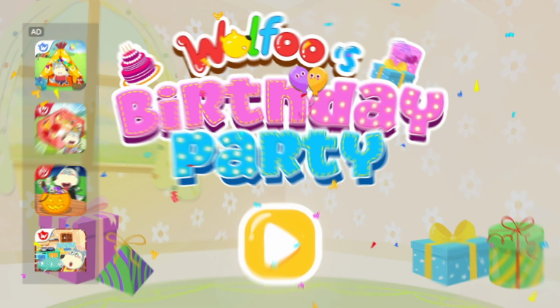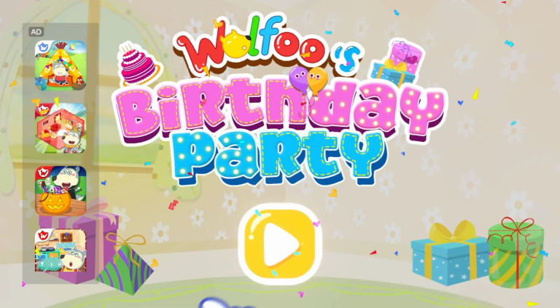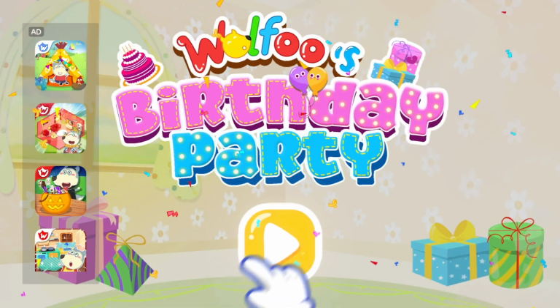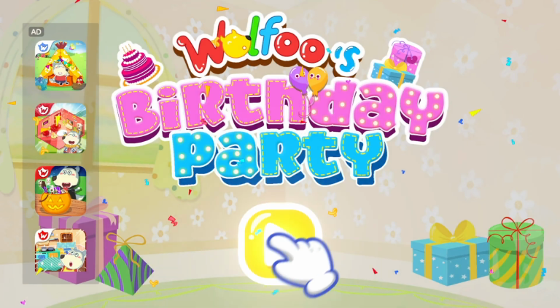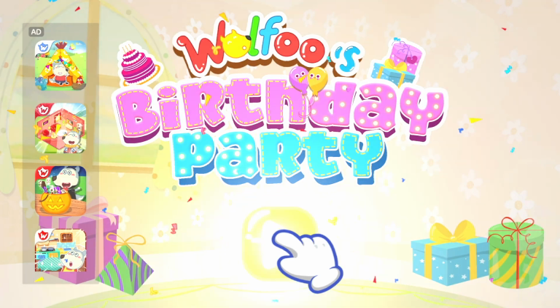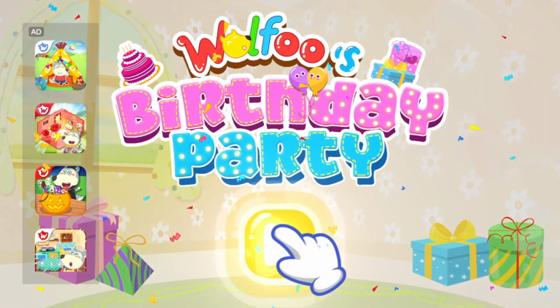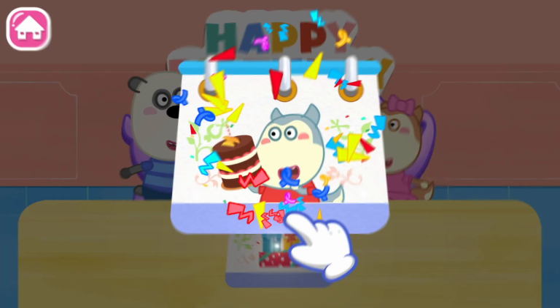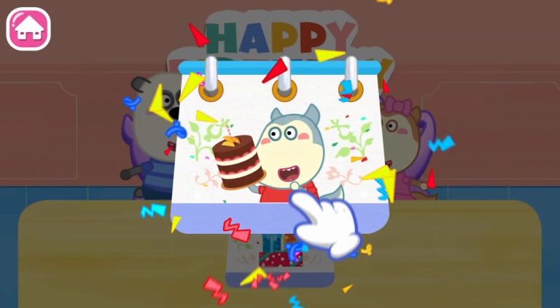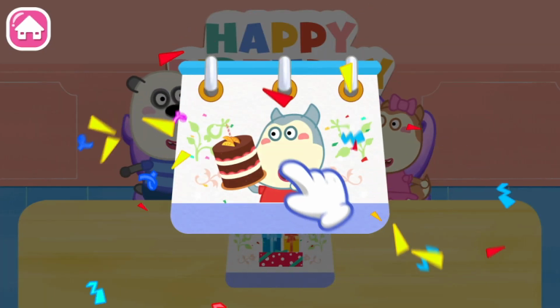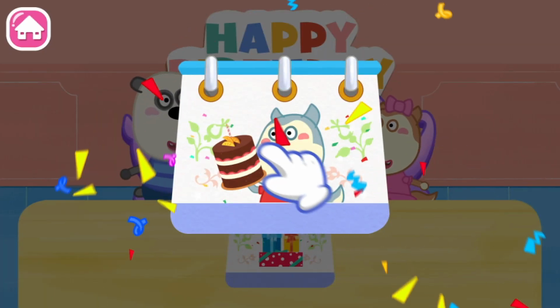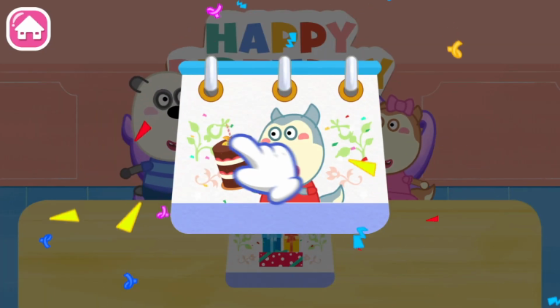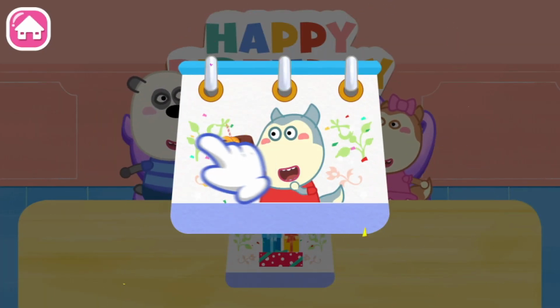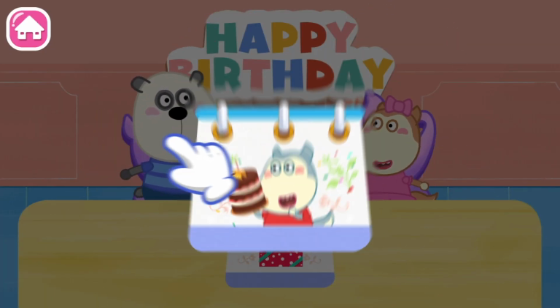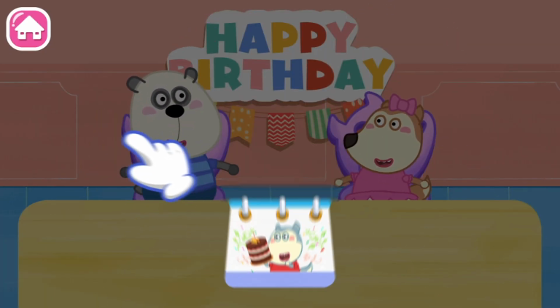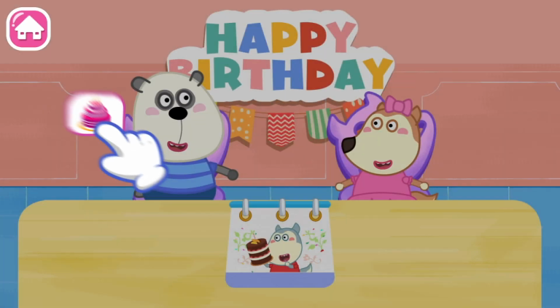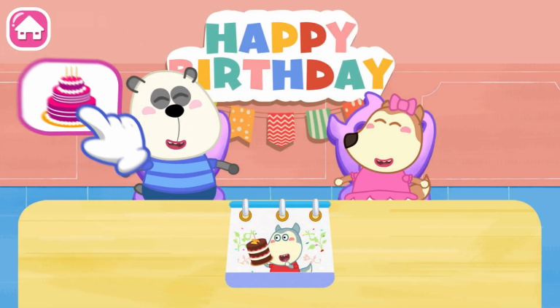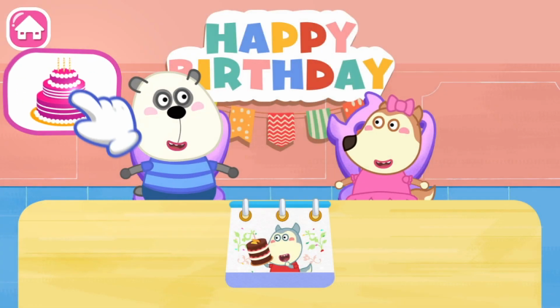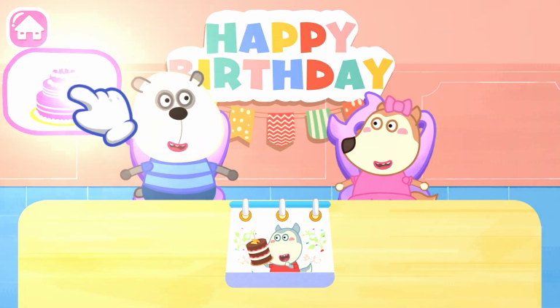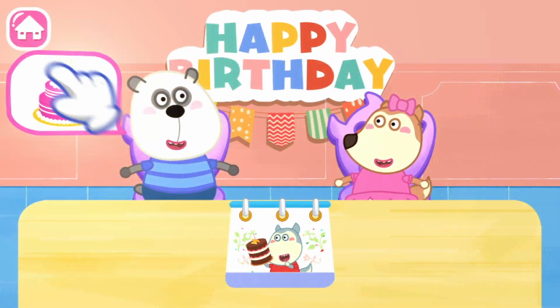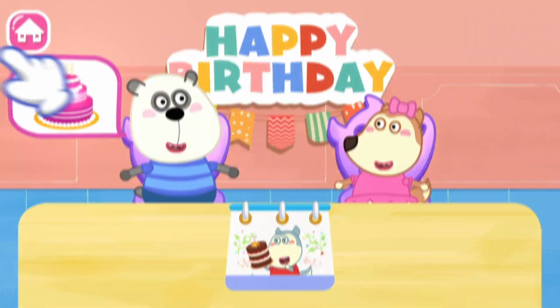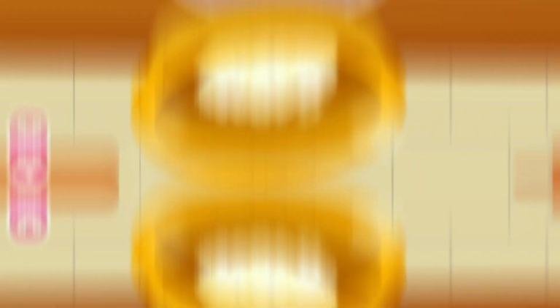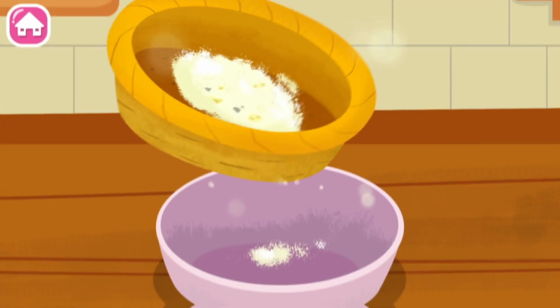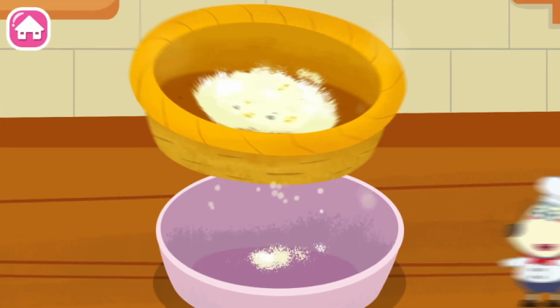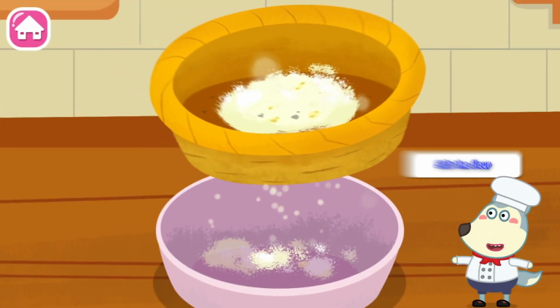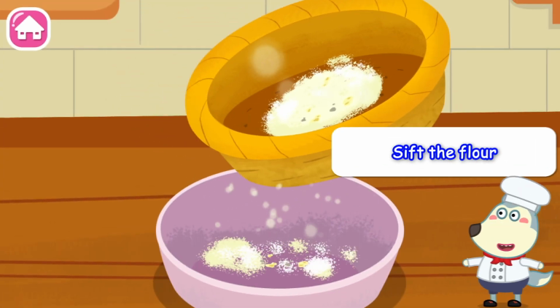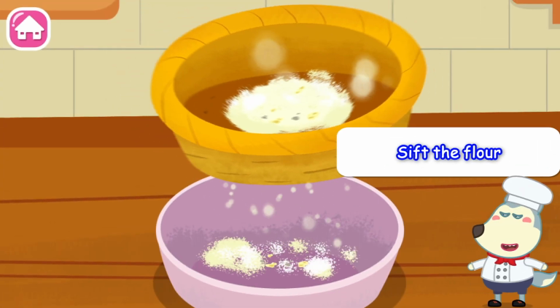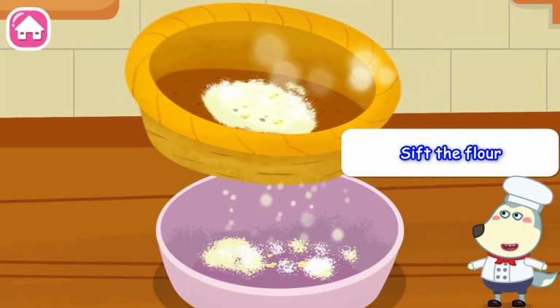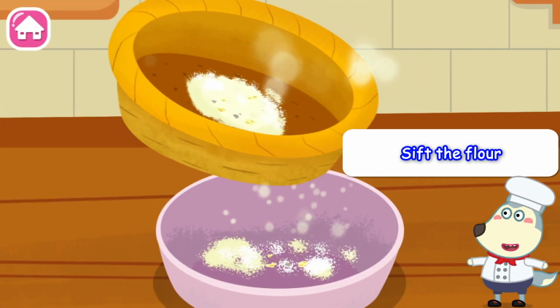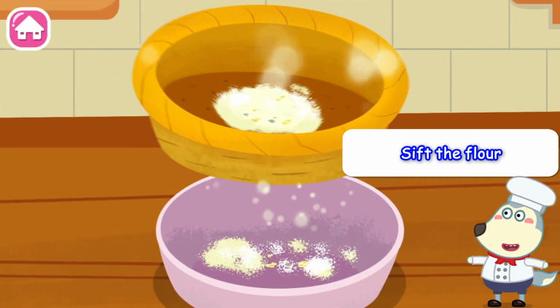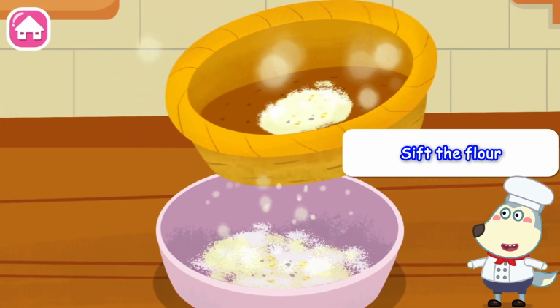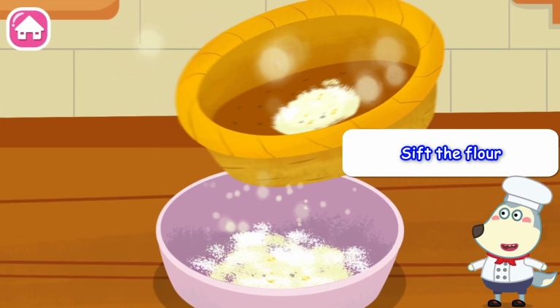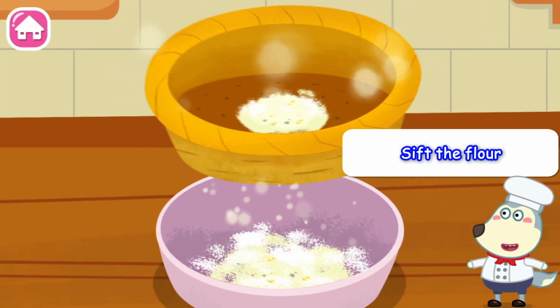Let's make a delicious birthday cake for a birthday party. Sift the flour.